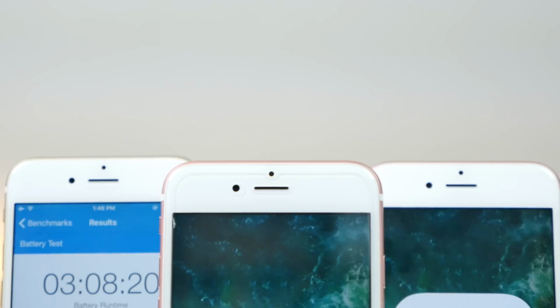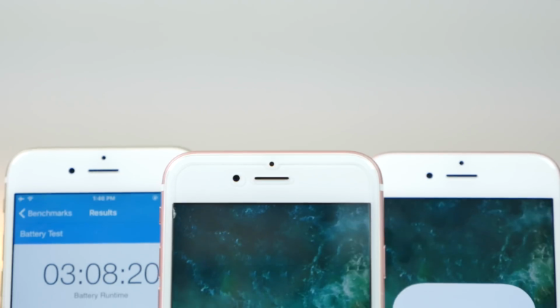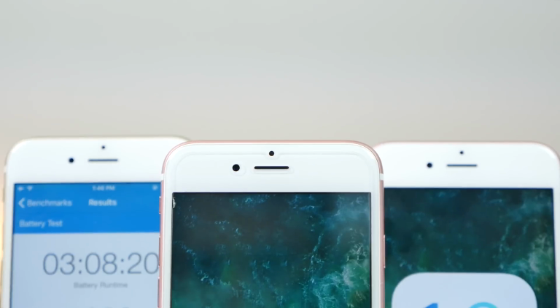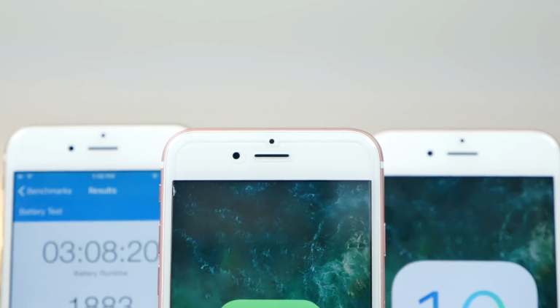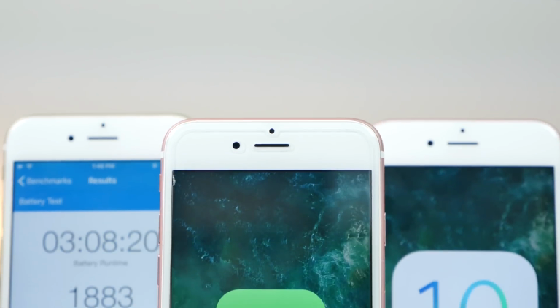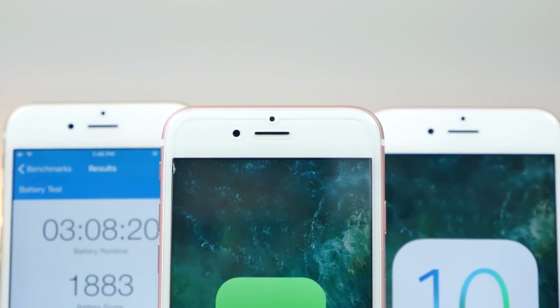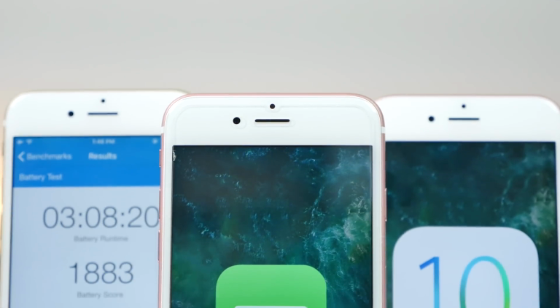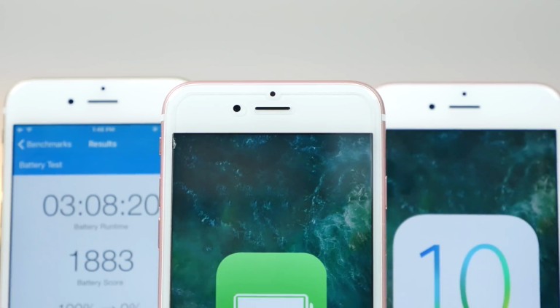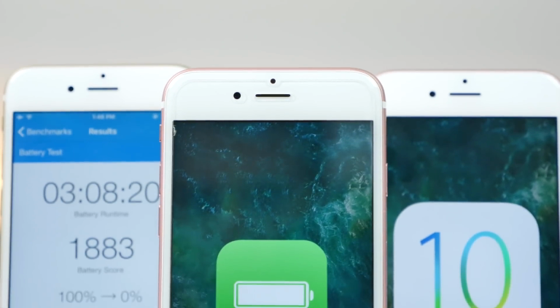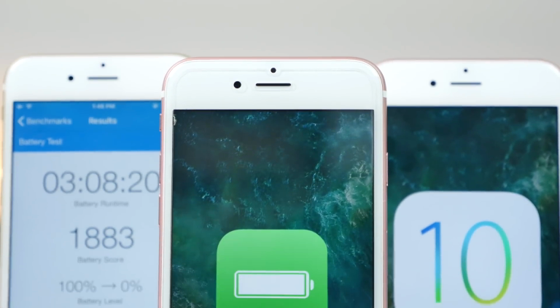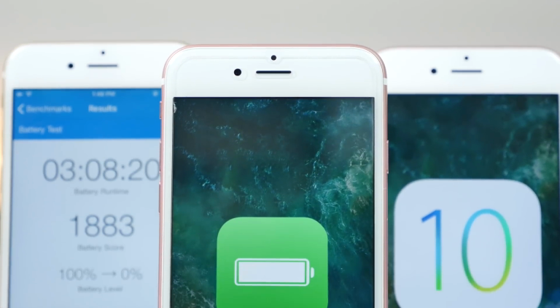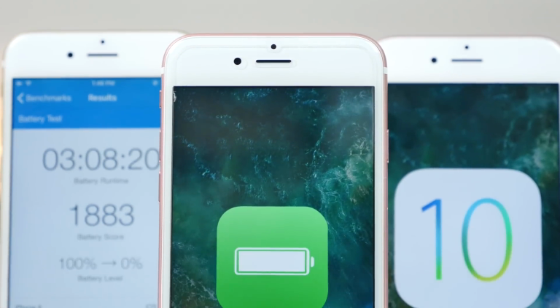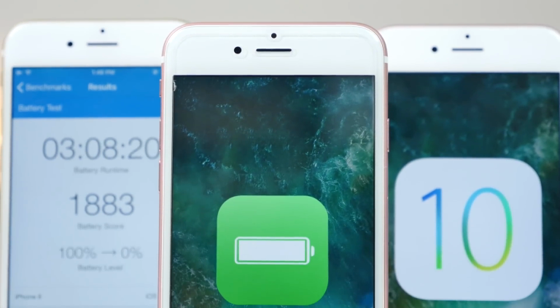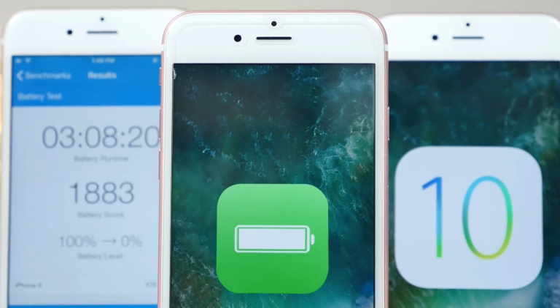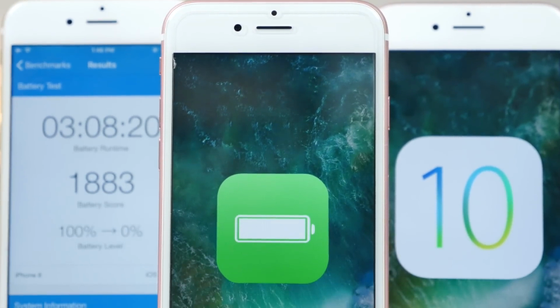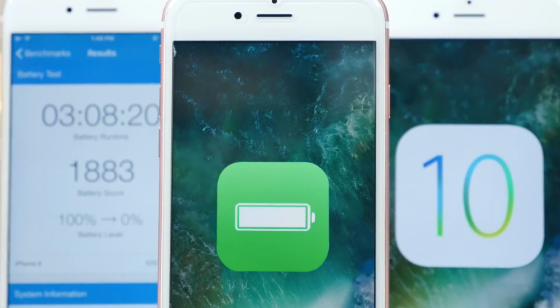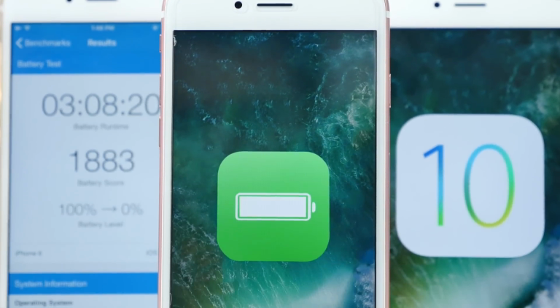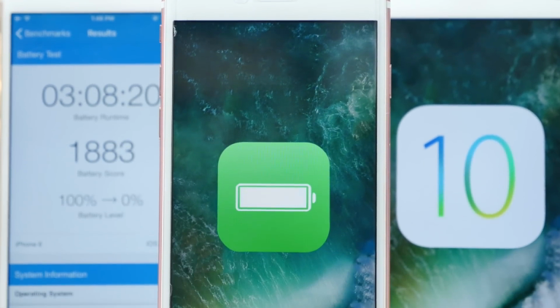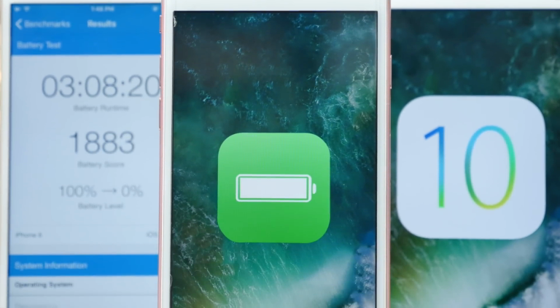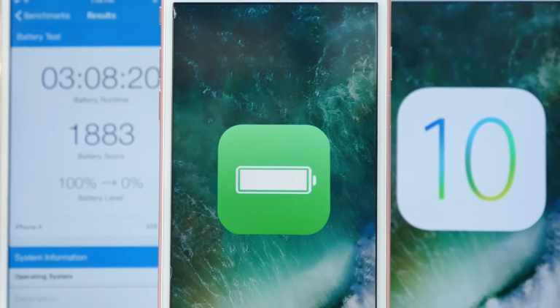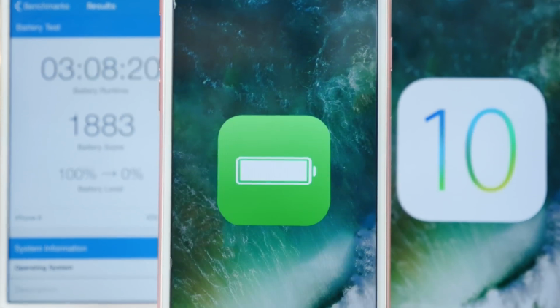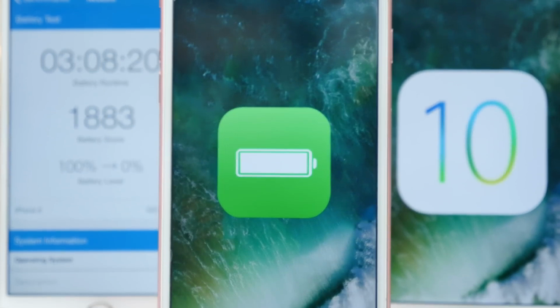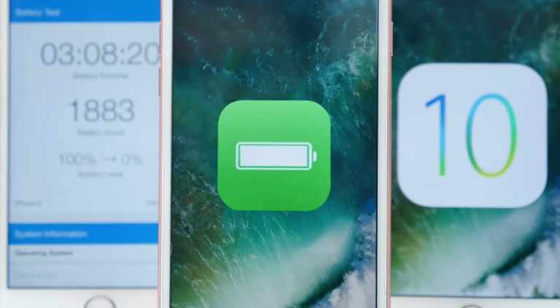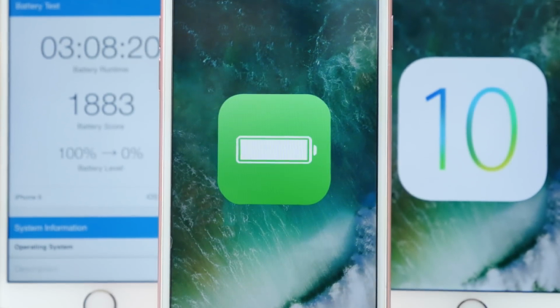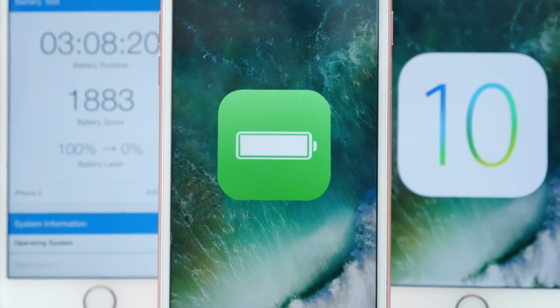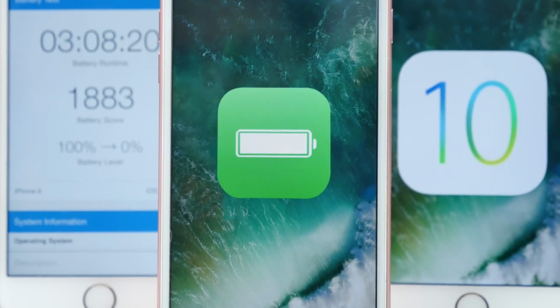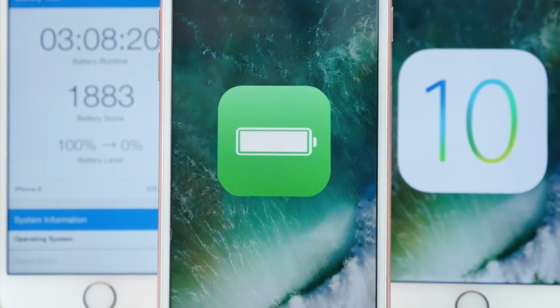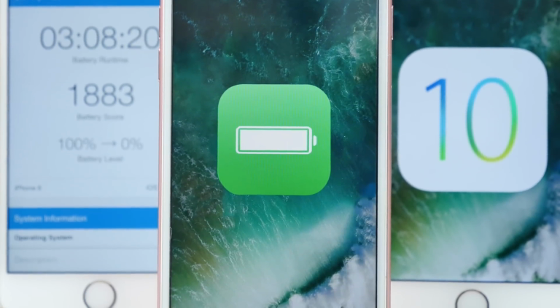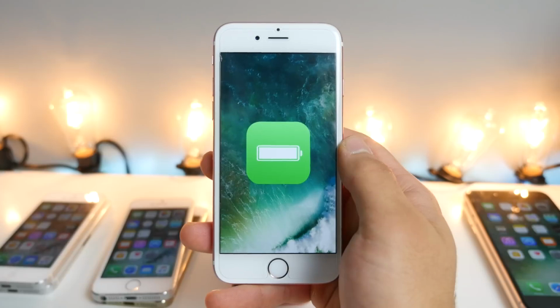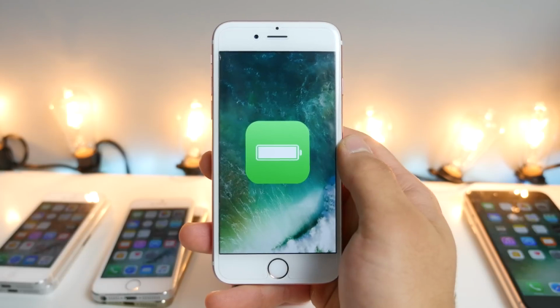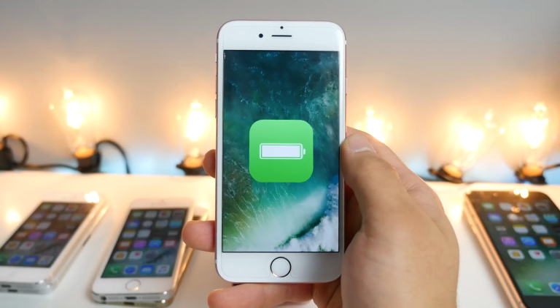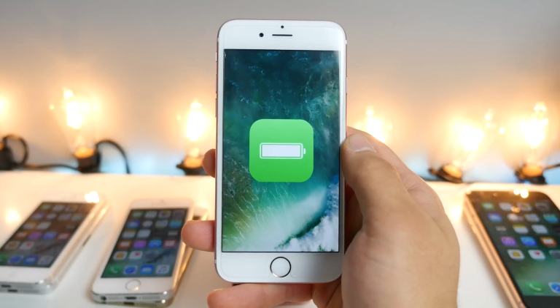Hey guys, it is me, EverythingApplePro. I wanted to talk to you guys about a side of updating iOS 10 not many people talk about, and that's battery life.